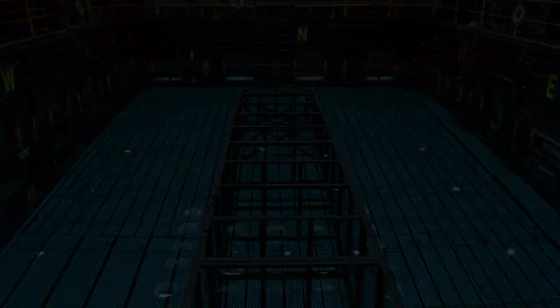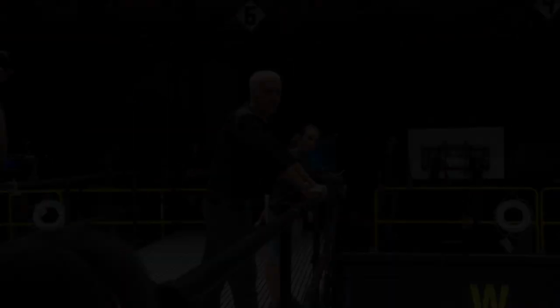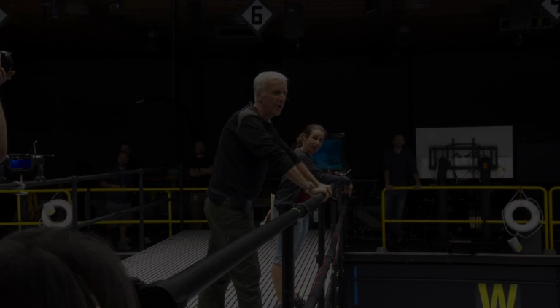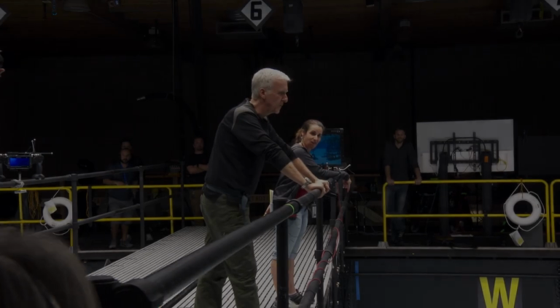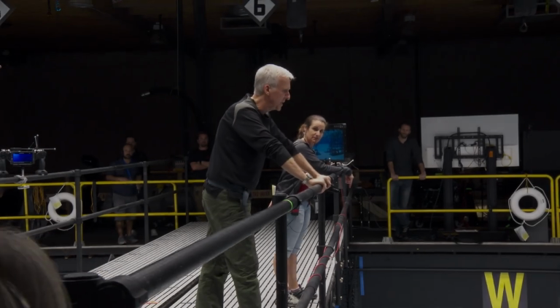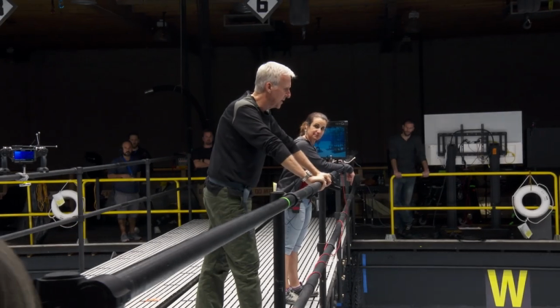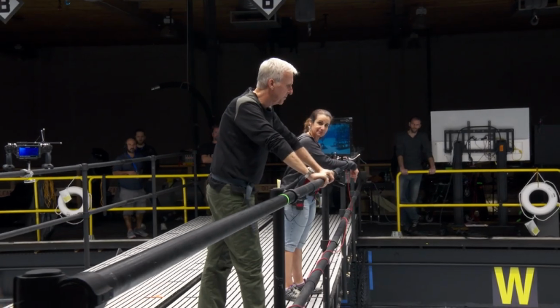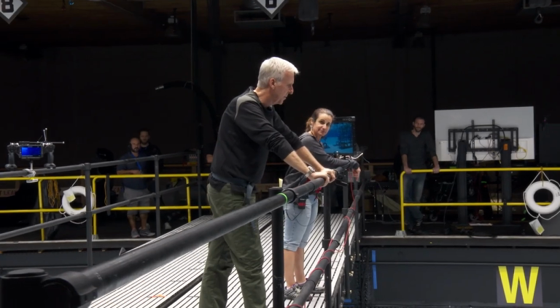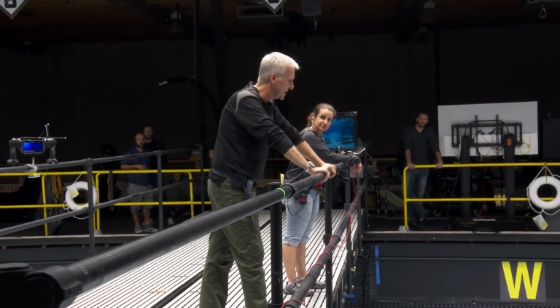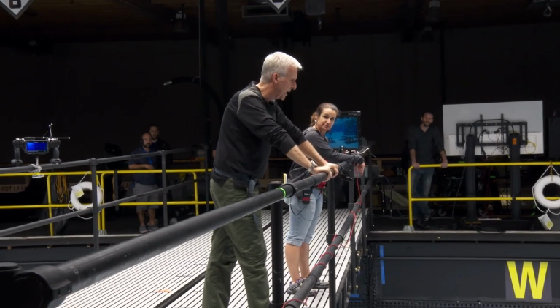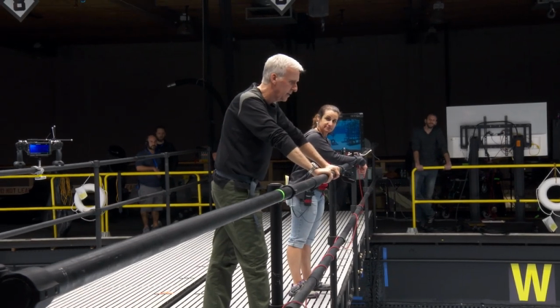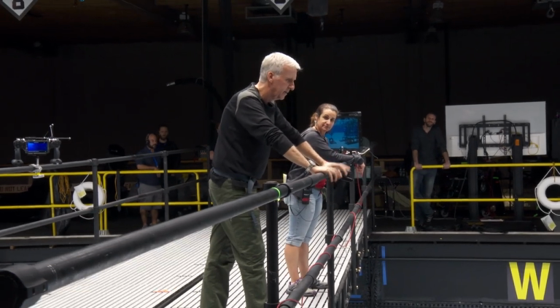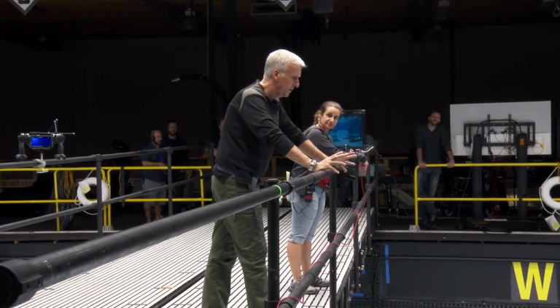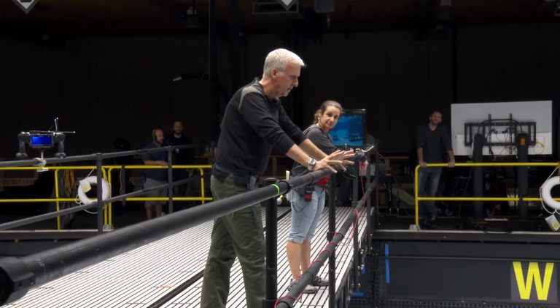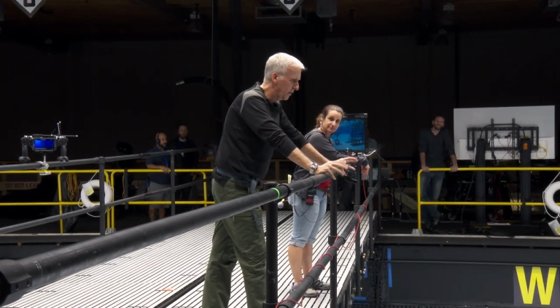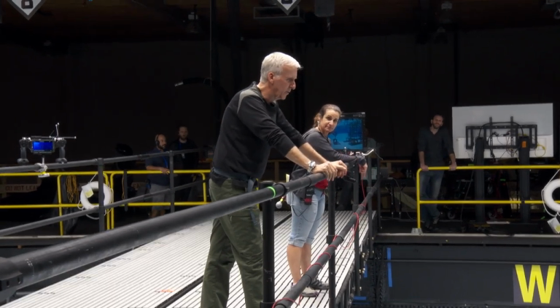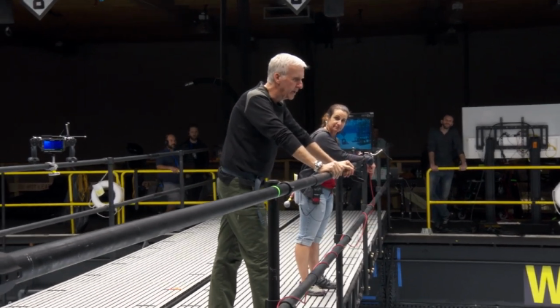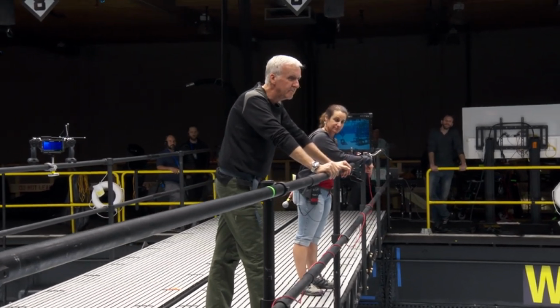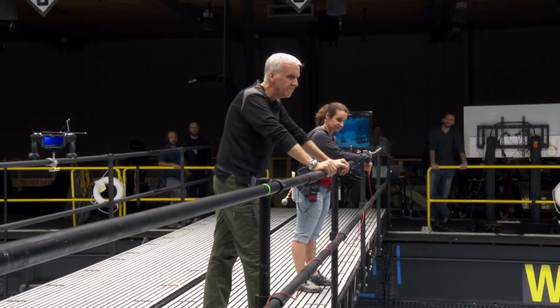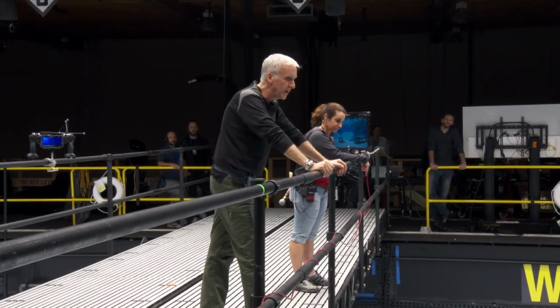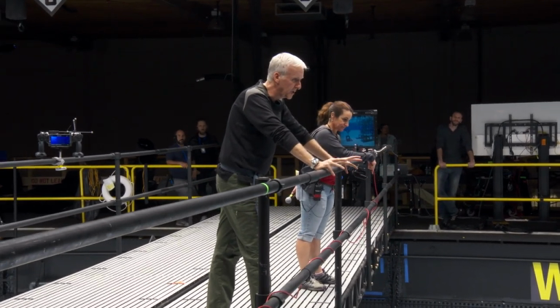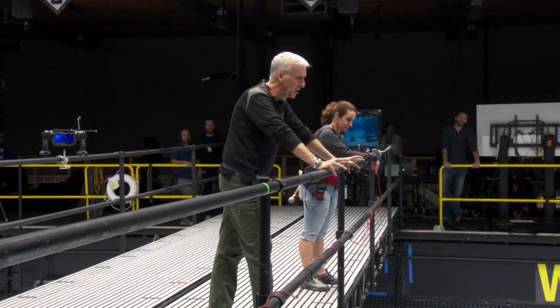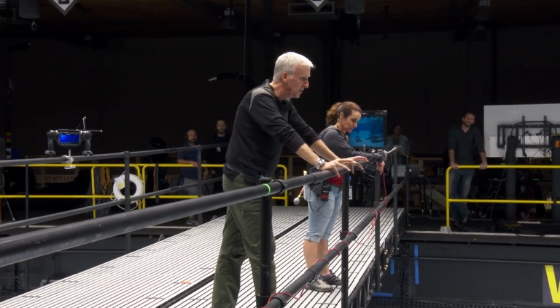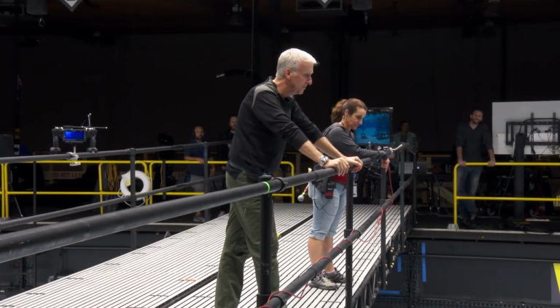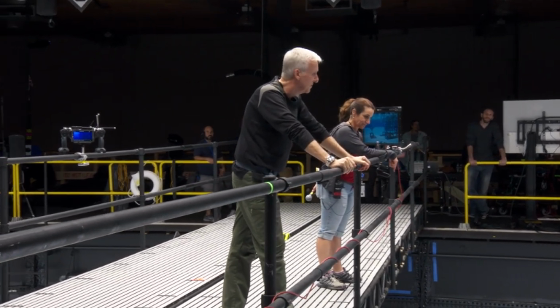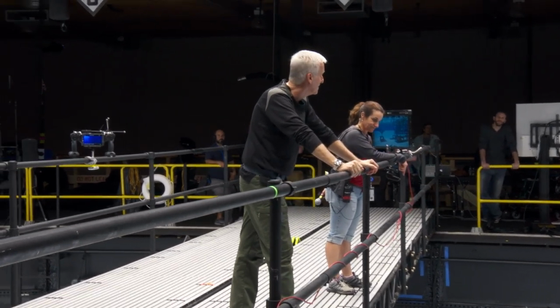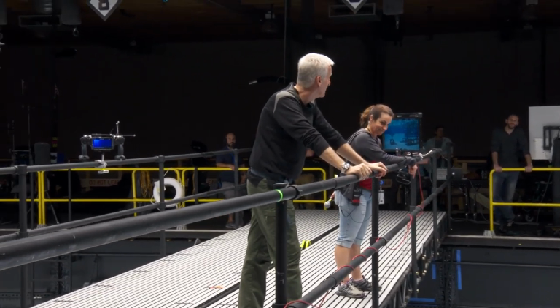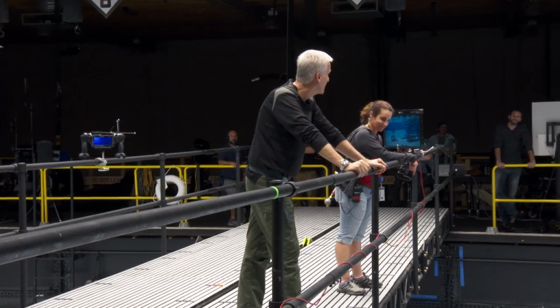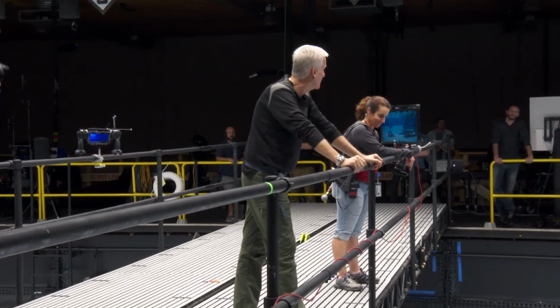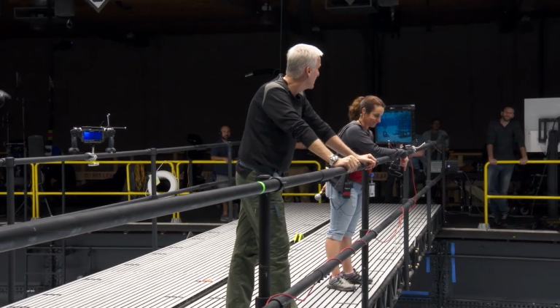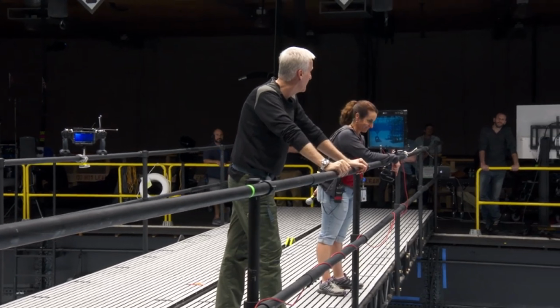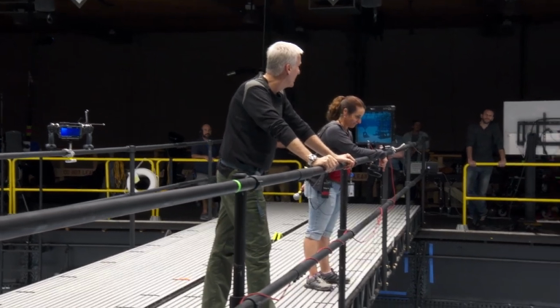Here we are, first day of the big tank, and we're doing it. It's looking good. Thanks, everybody.